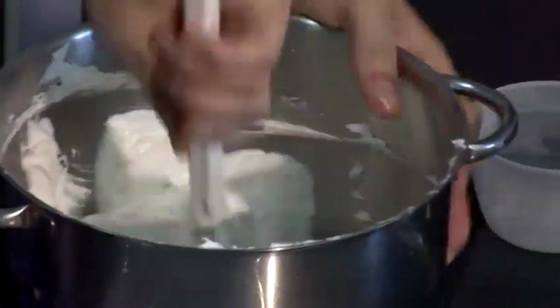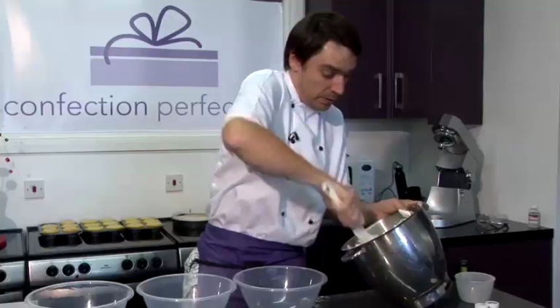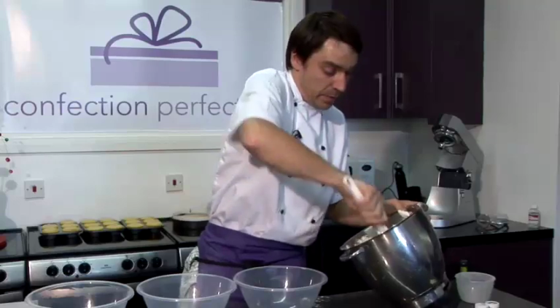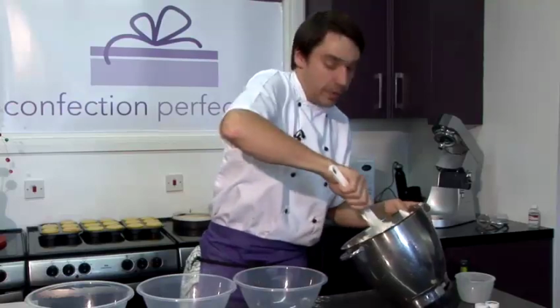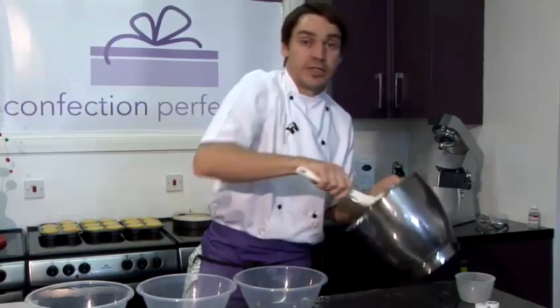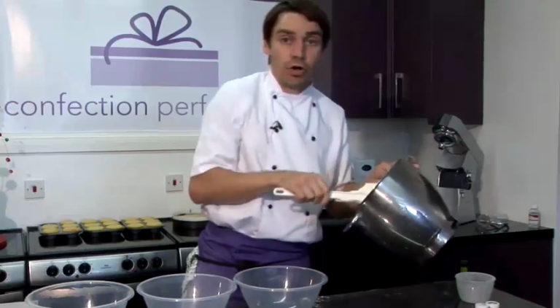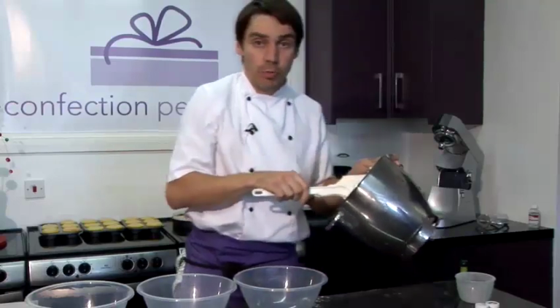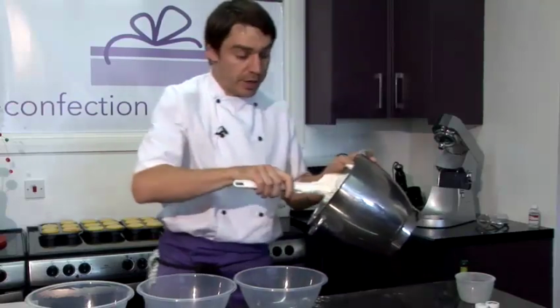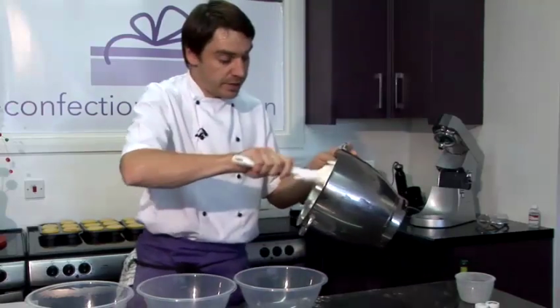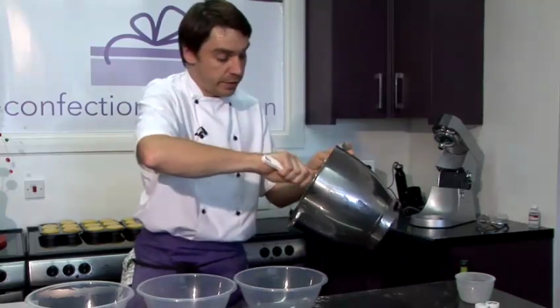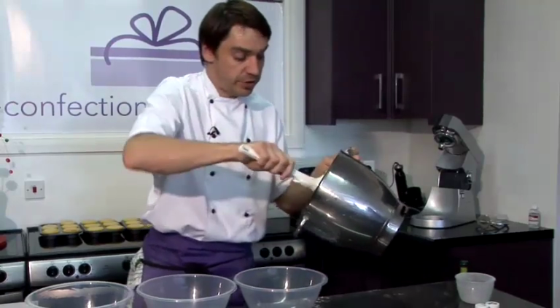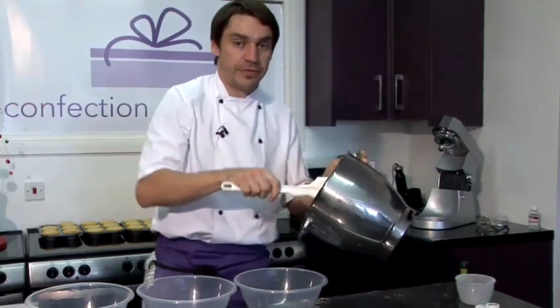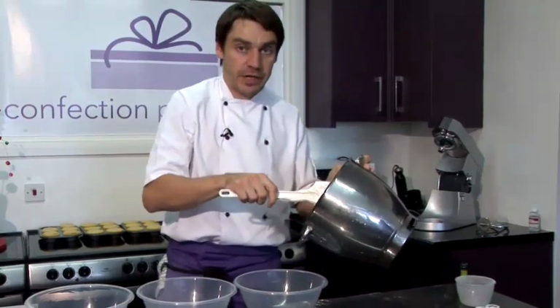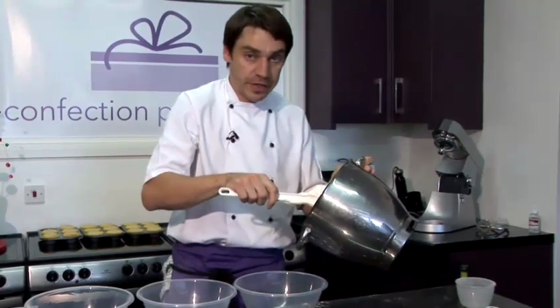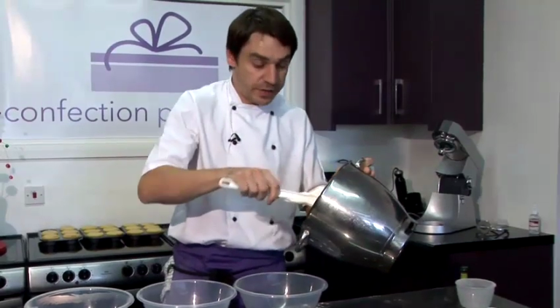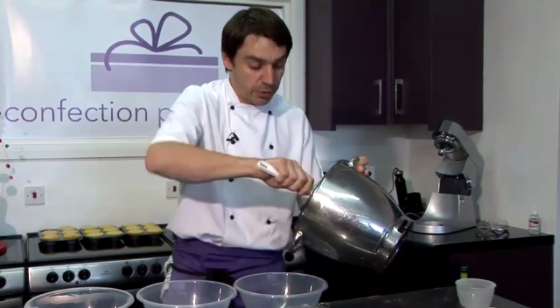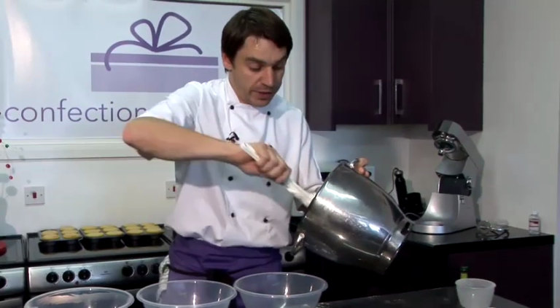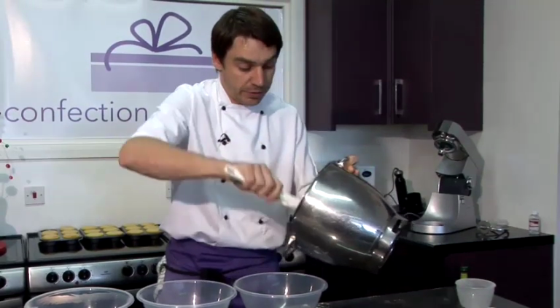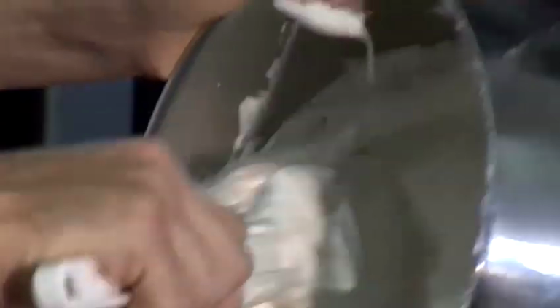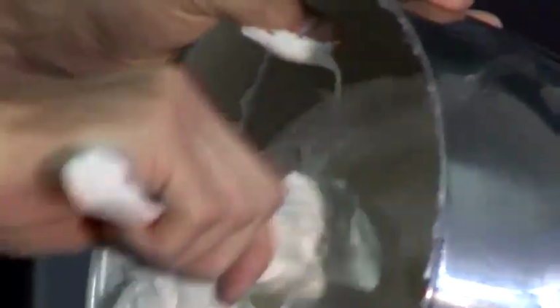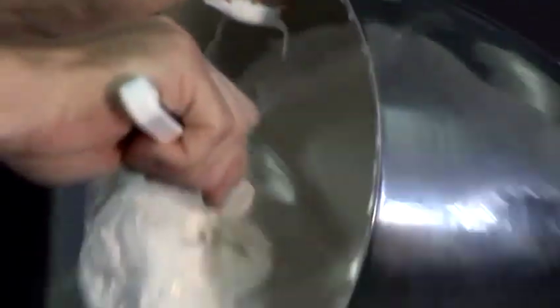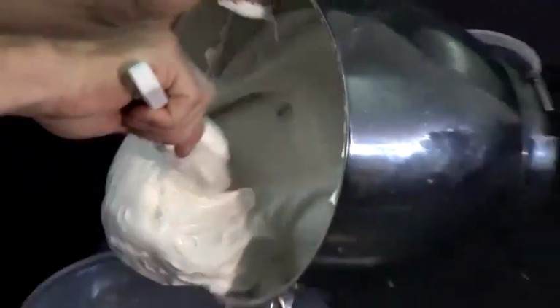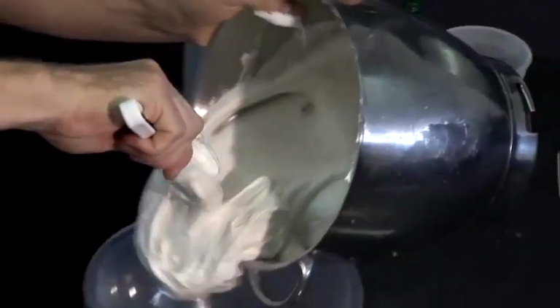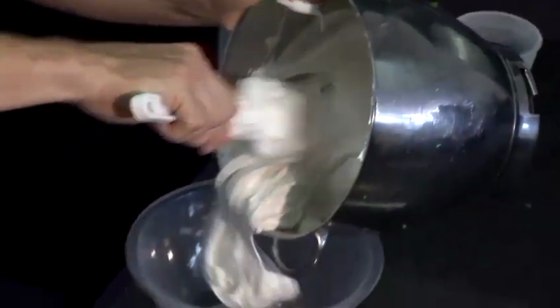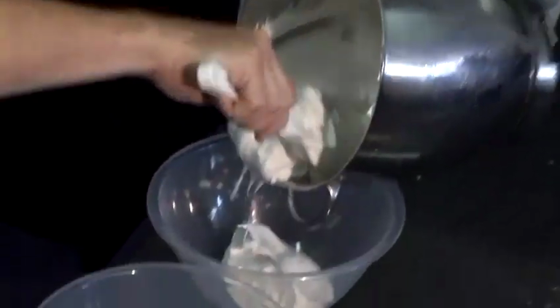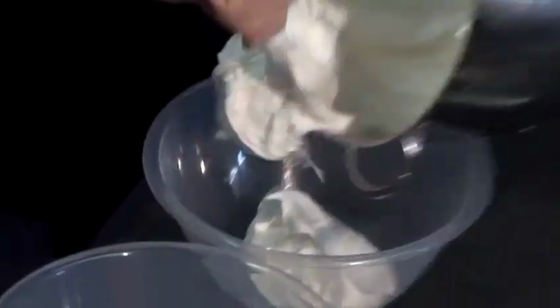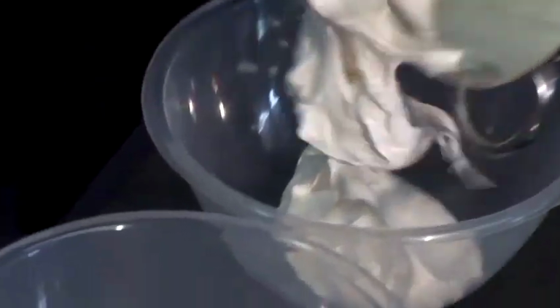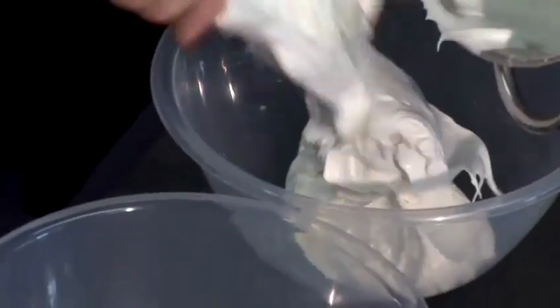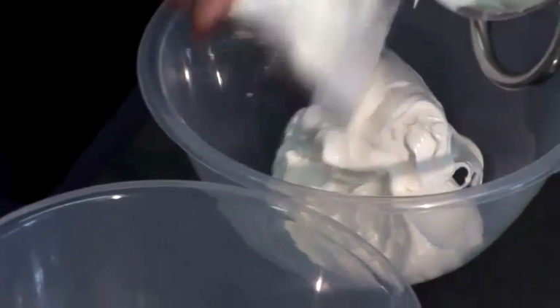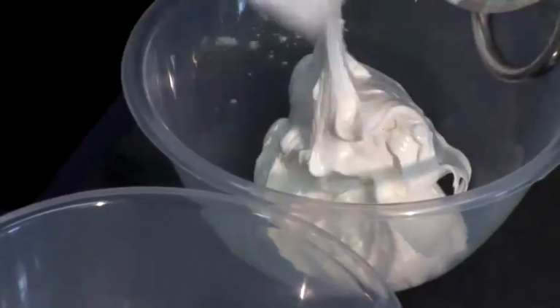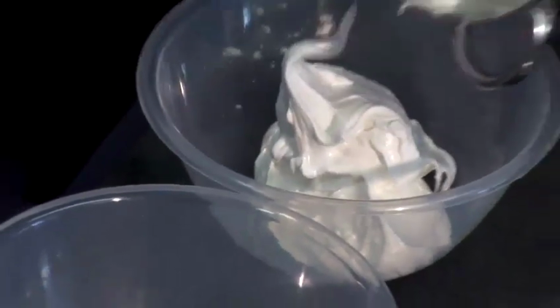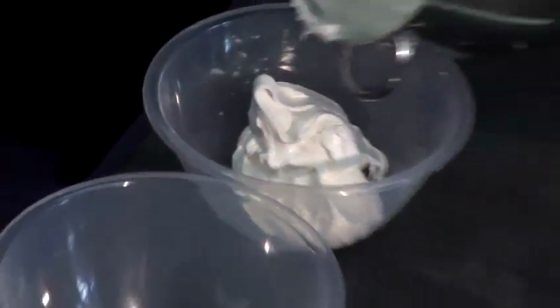Now that's incorporated, I'm going to divide these equally into three portions, into three bowls.